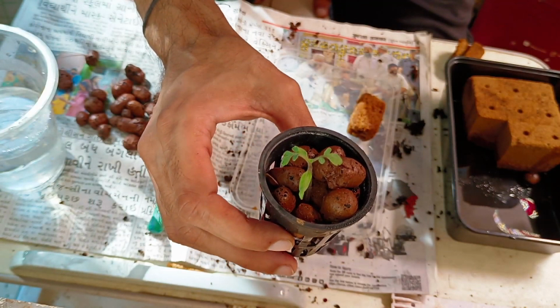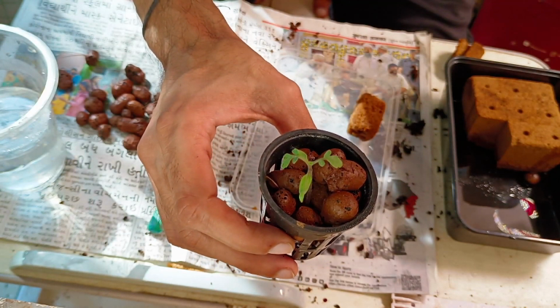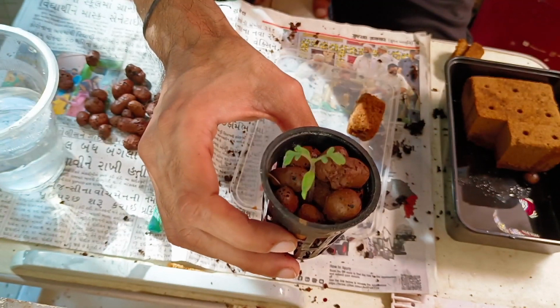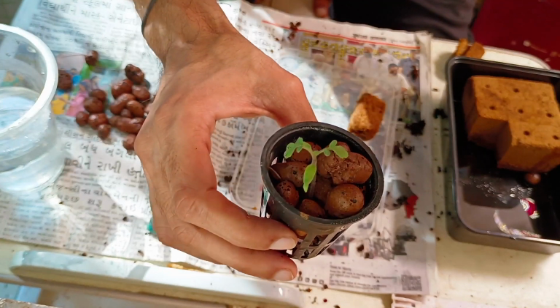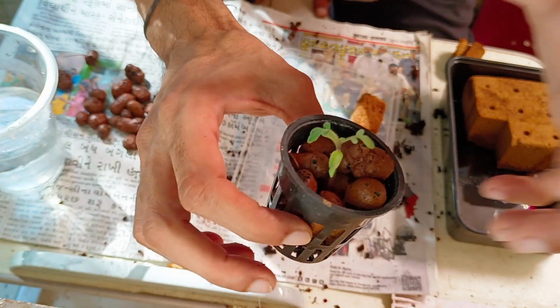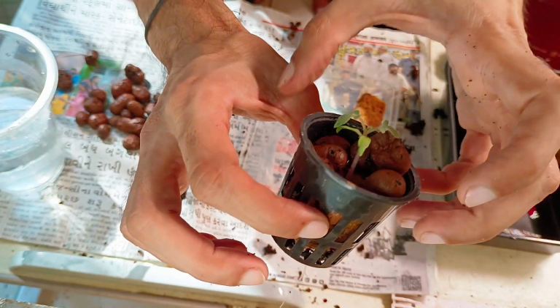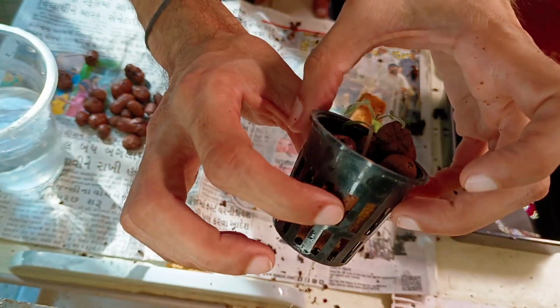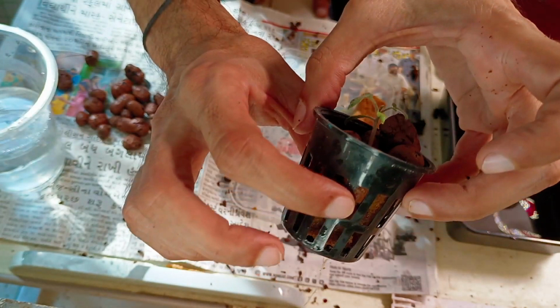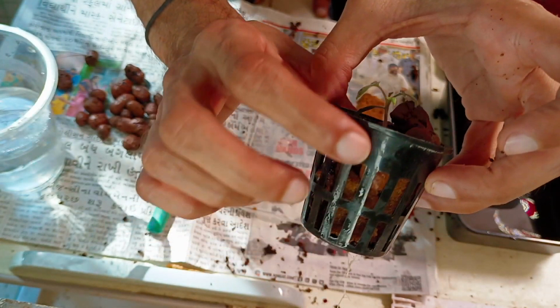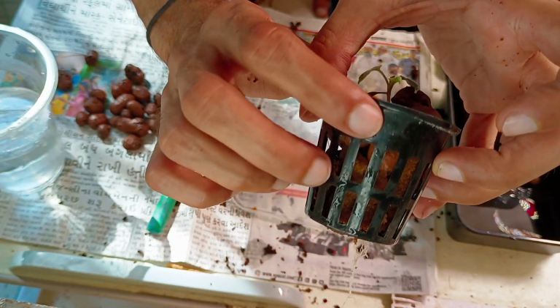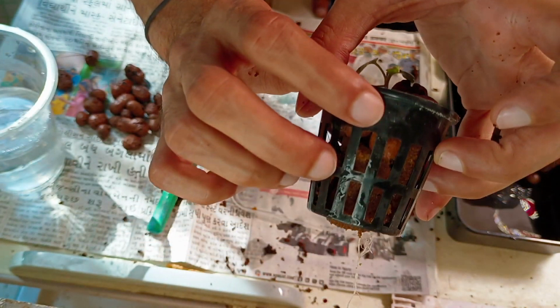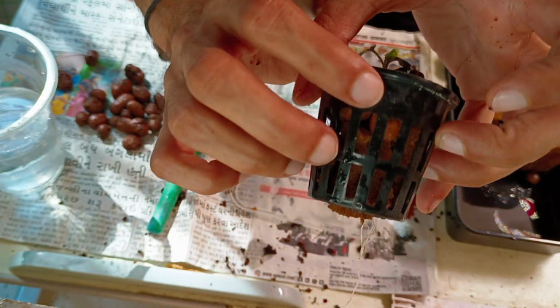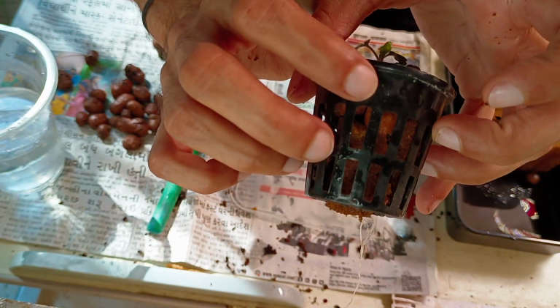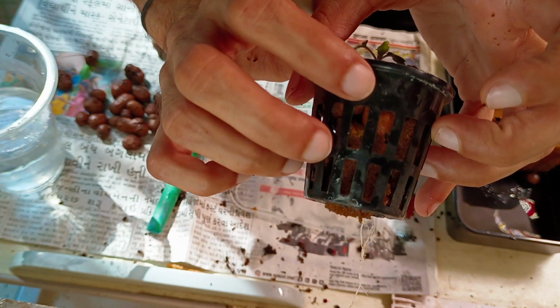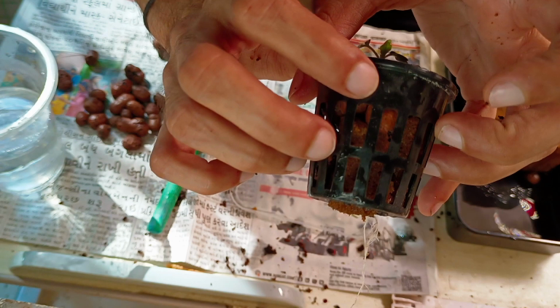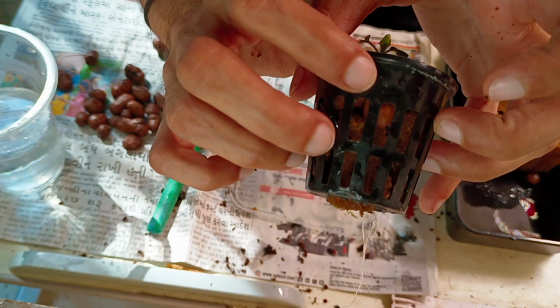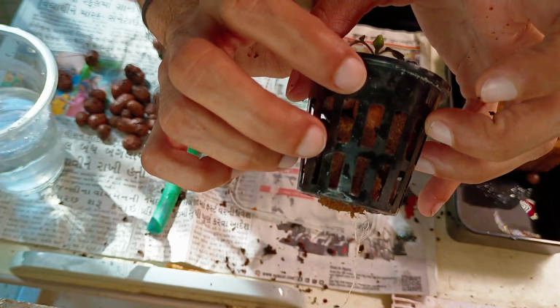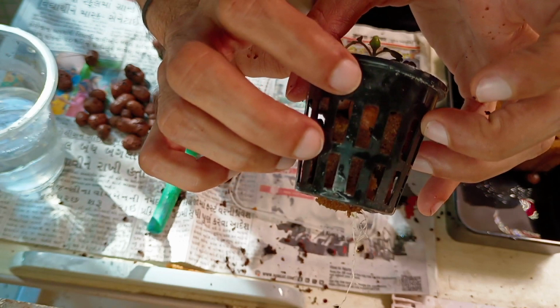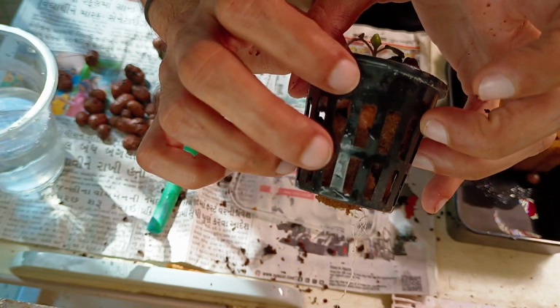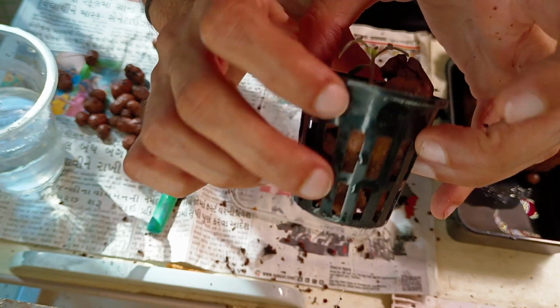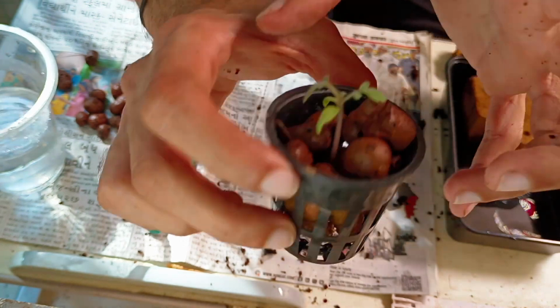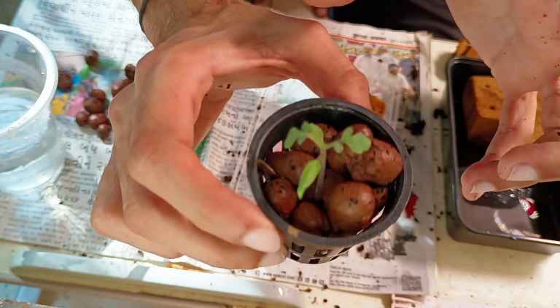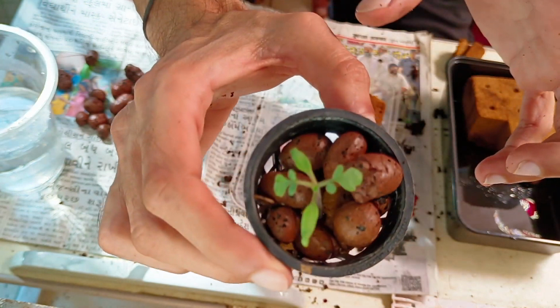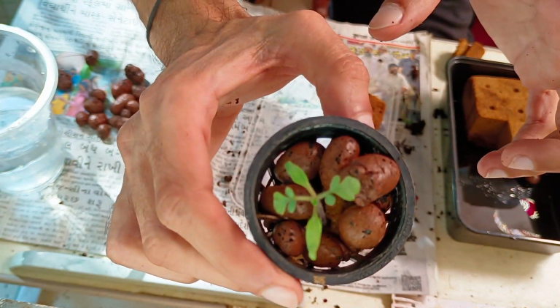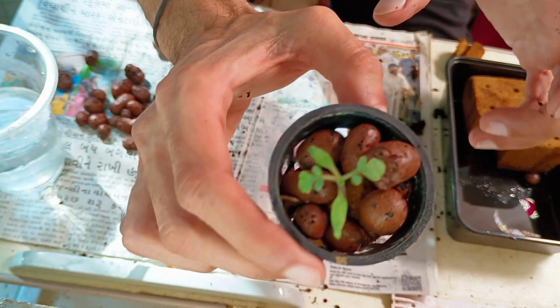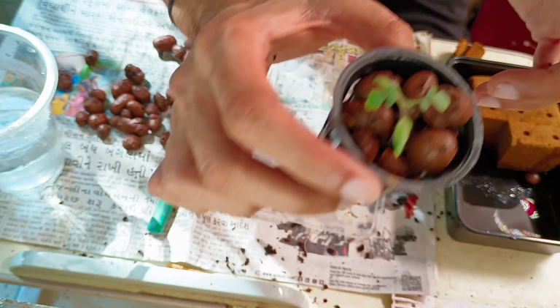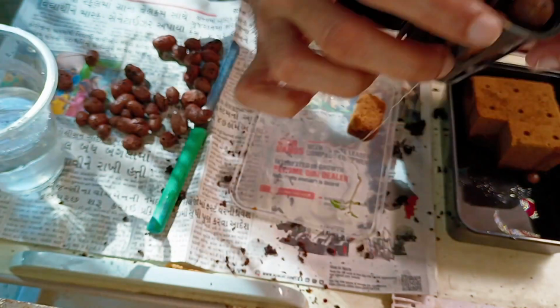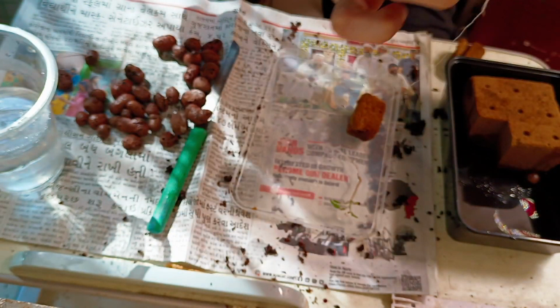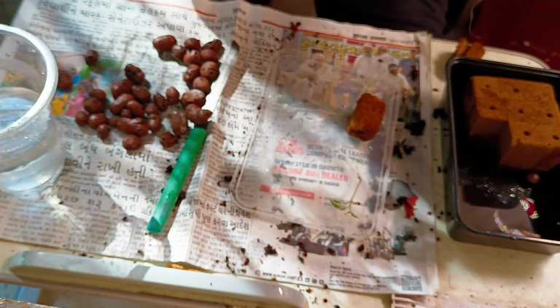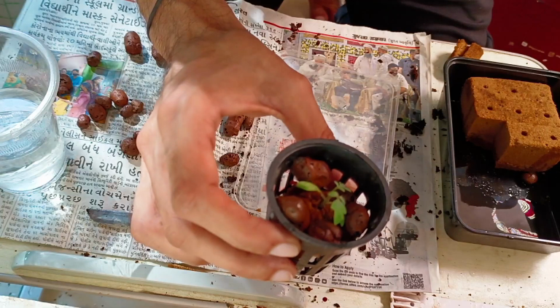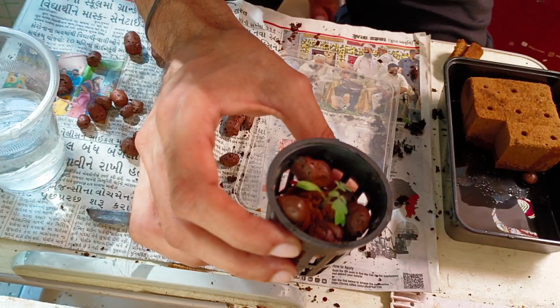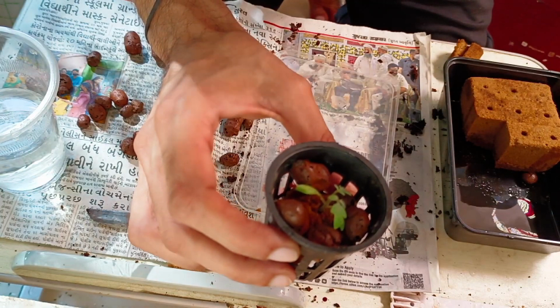As you can see, the top is properly covered and sufficient roots are hanging from the bottom of the net pot.